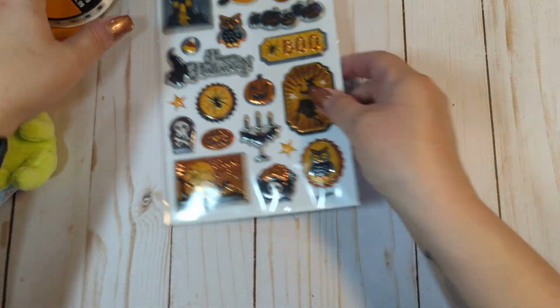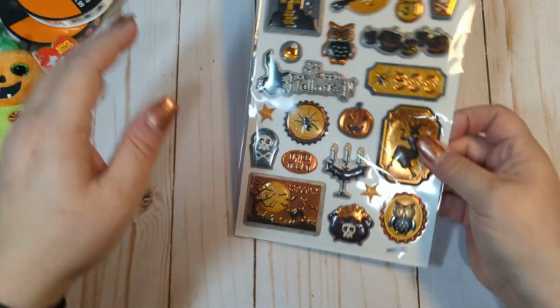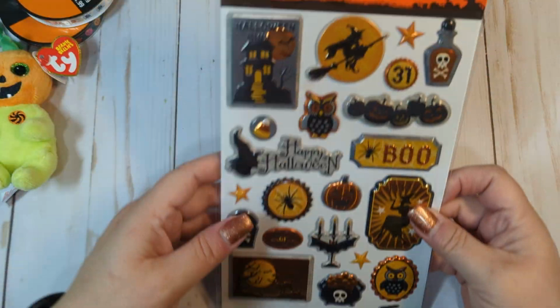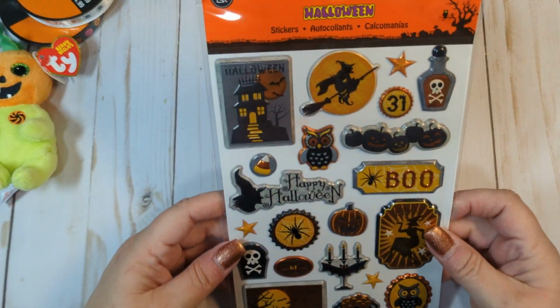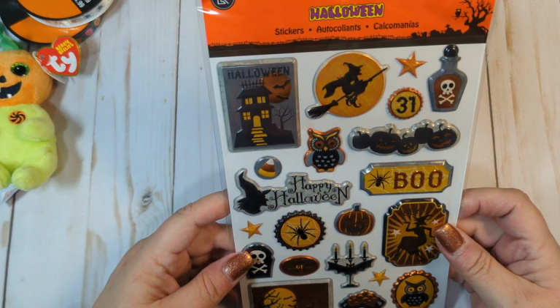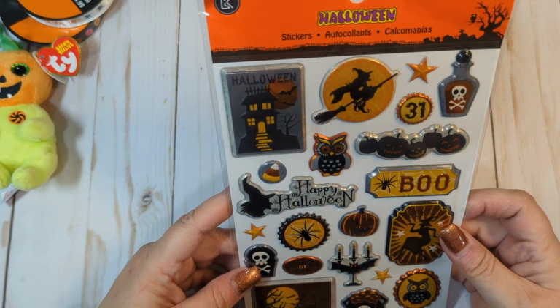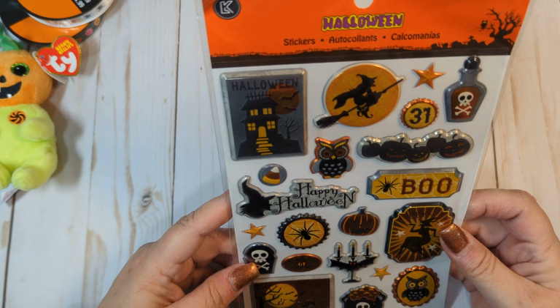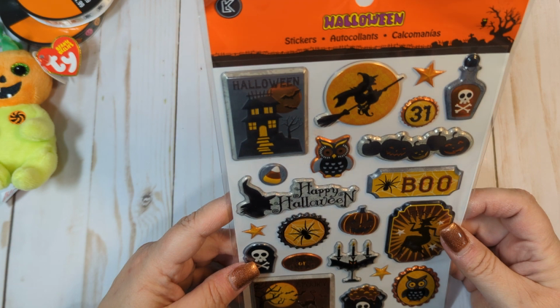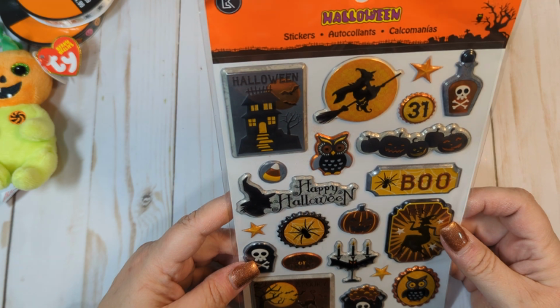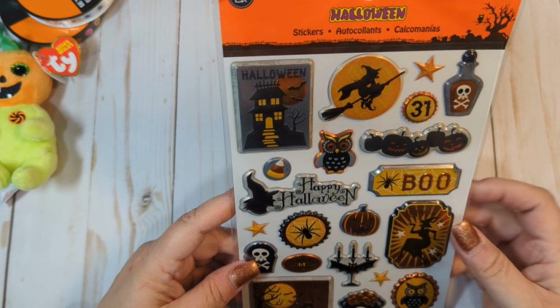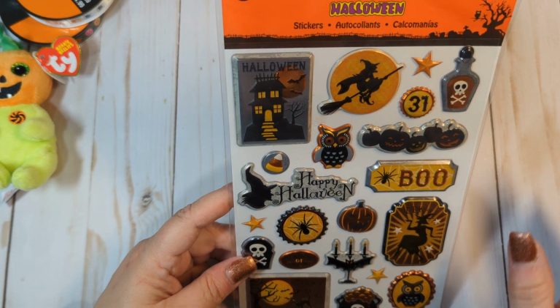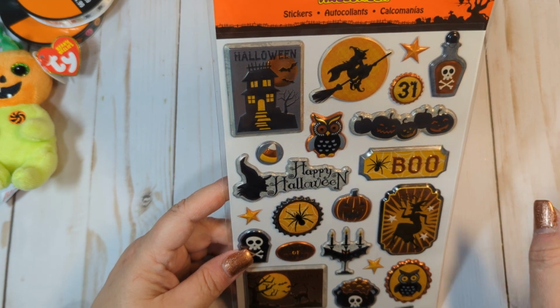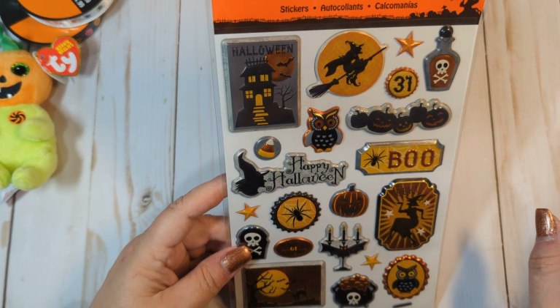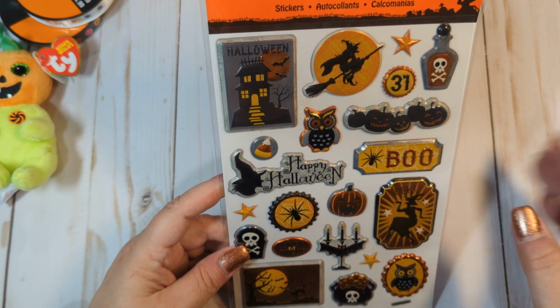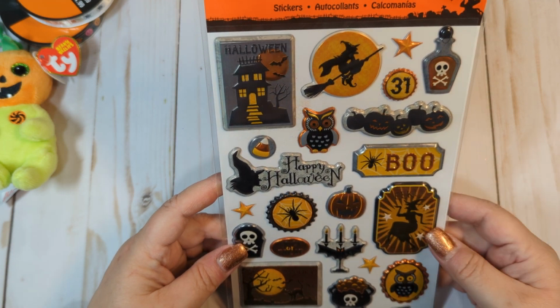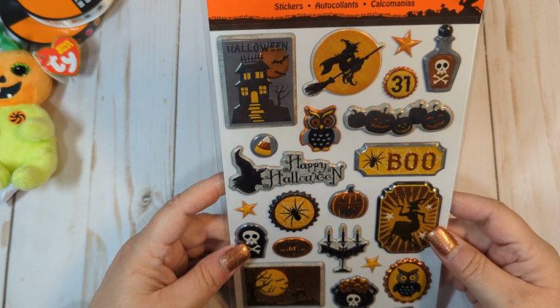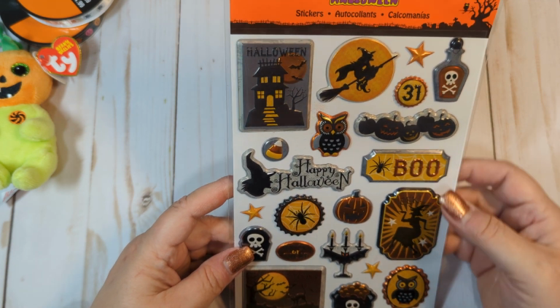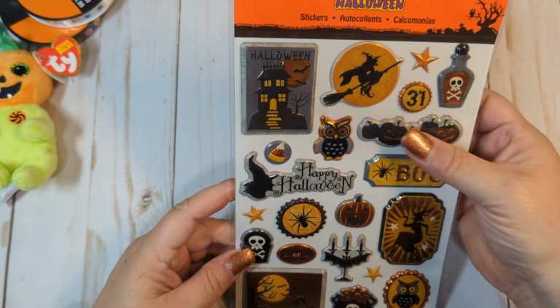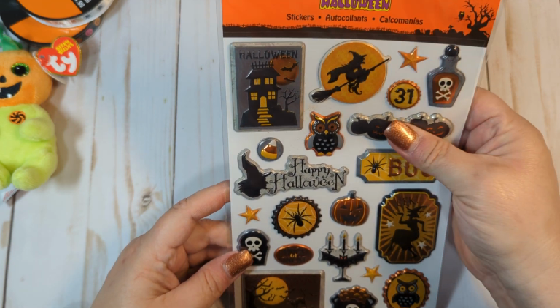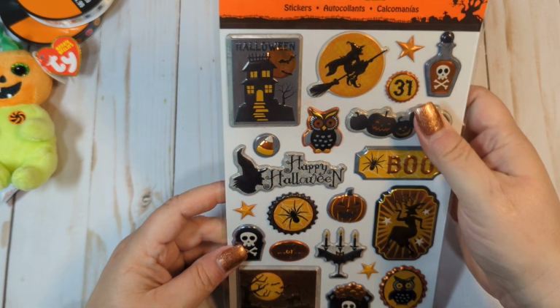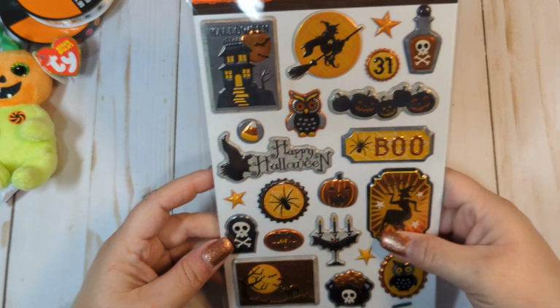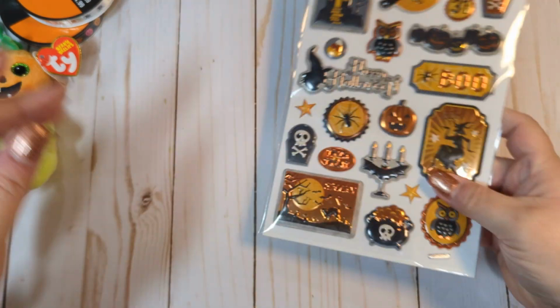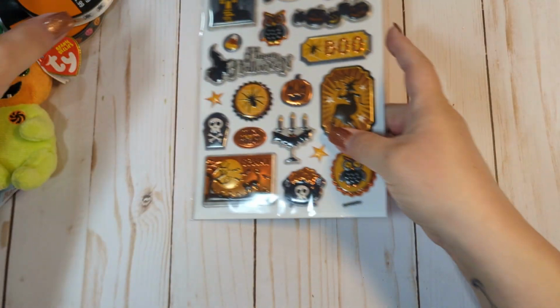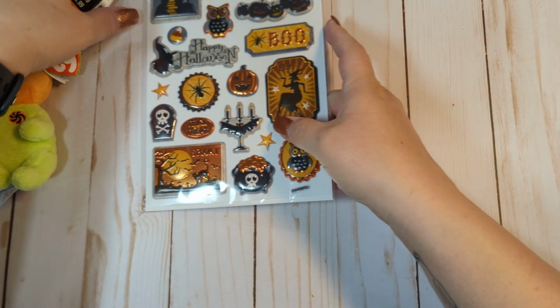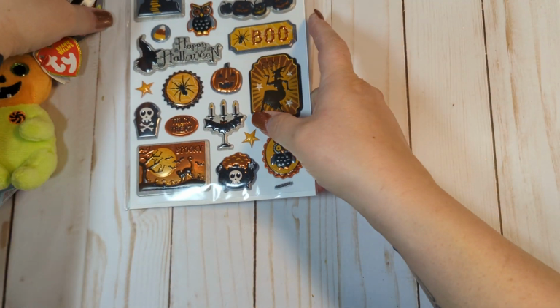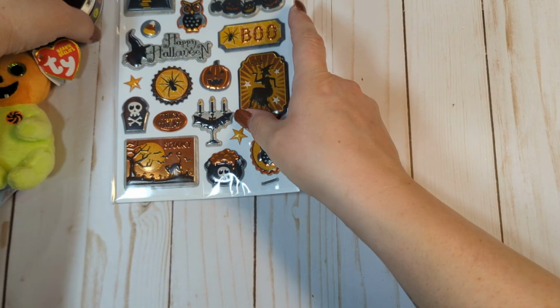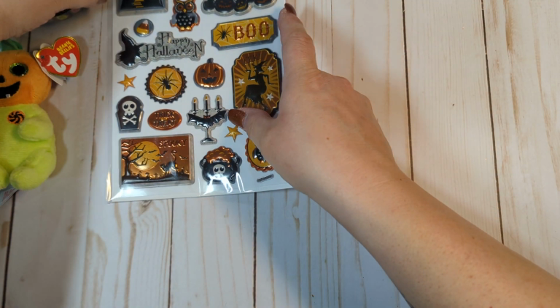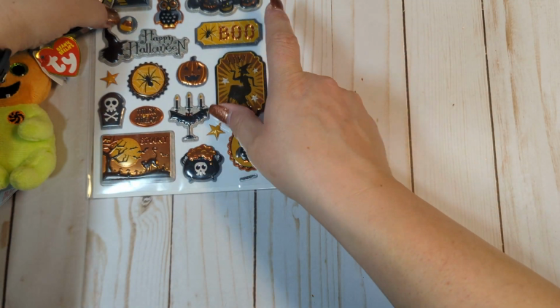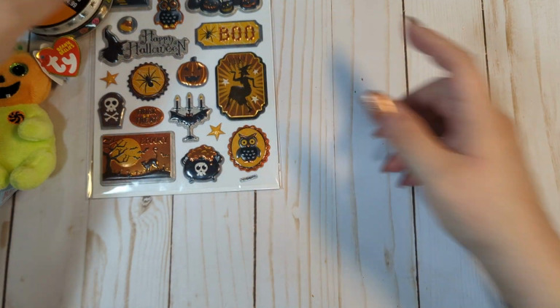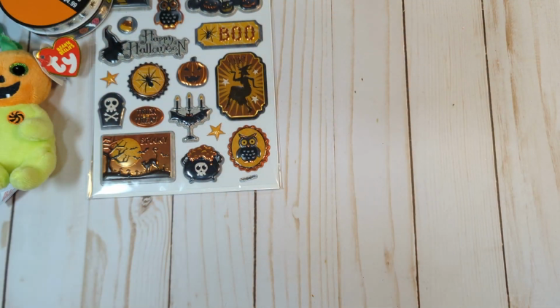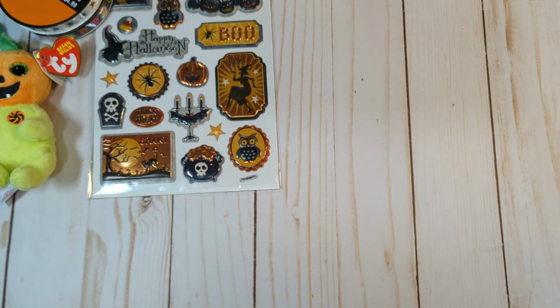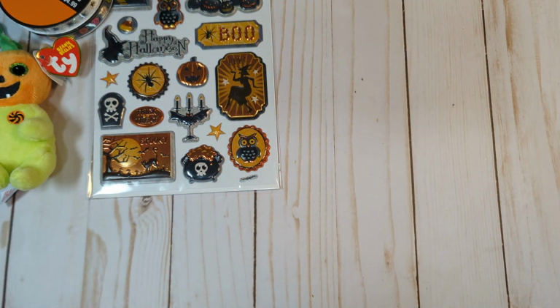I wonder if these came from Dollarama. I've never been to Dollarama — it's in Canada. I really want to go; I just think it would be so fun.